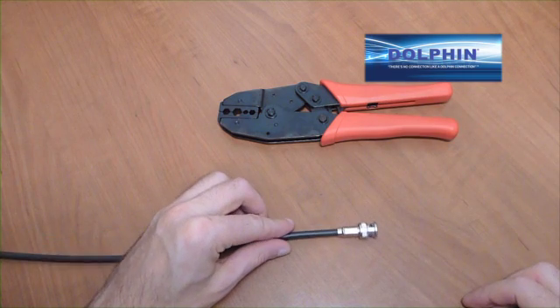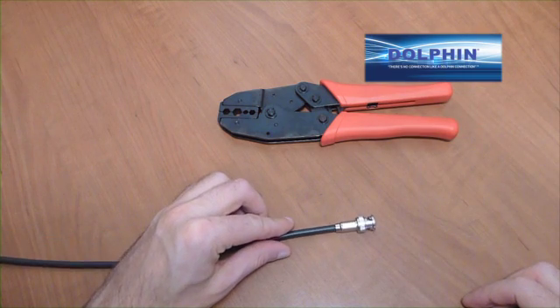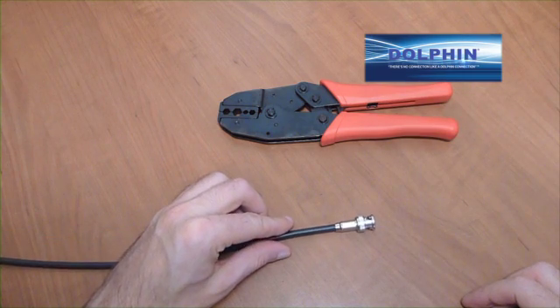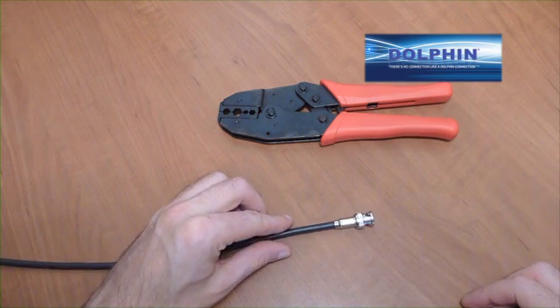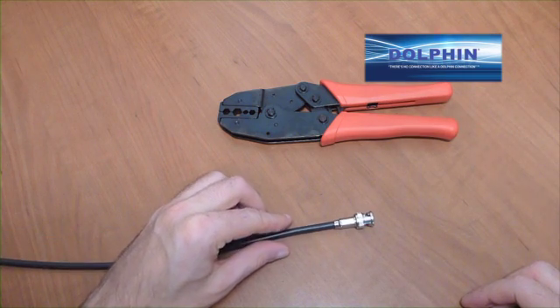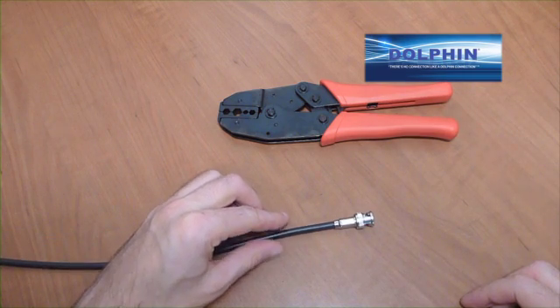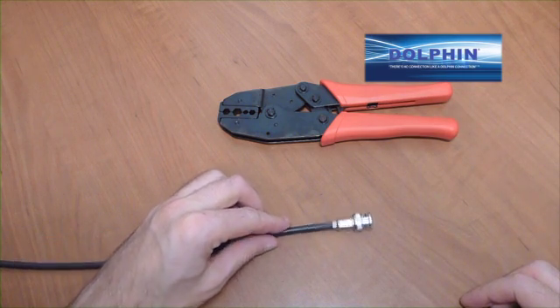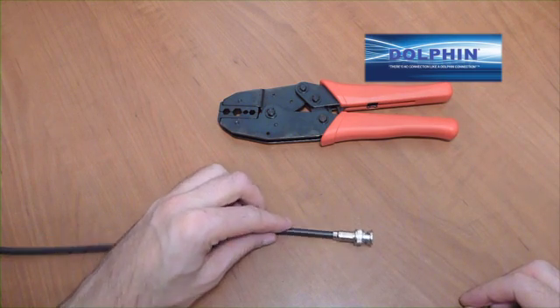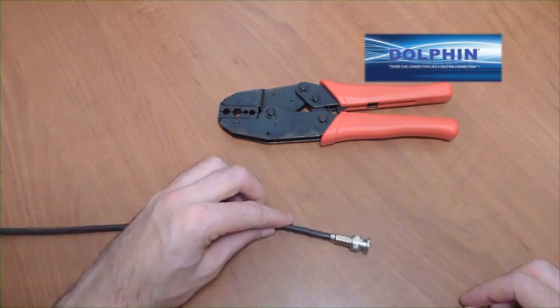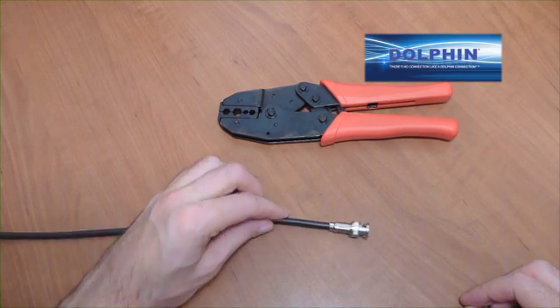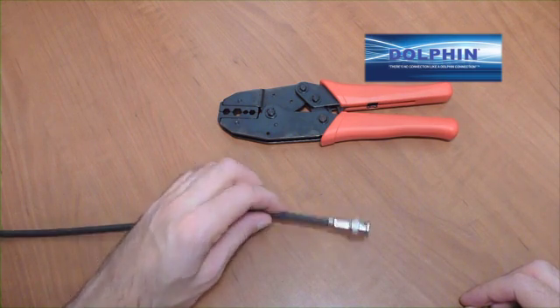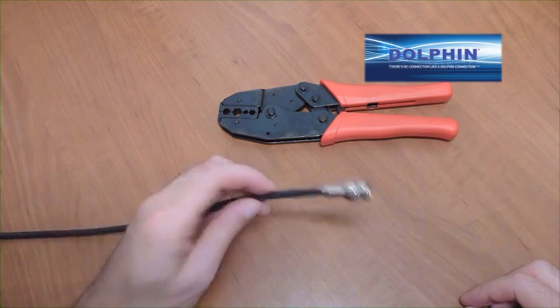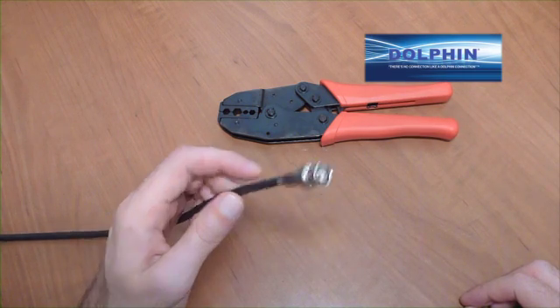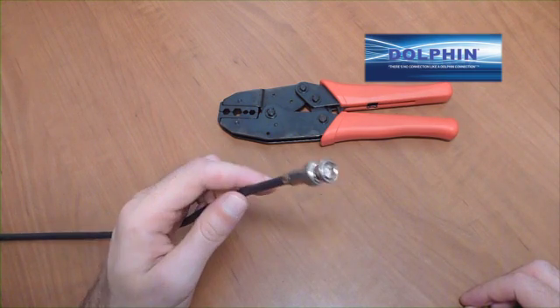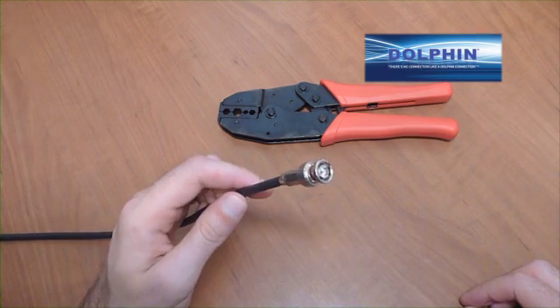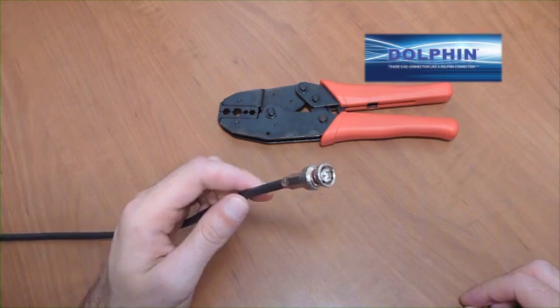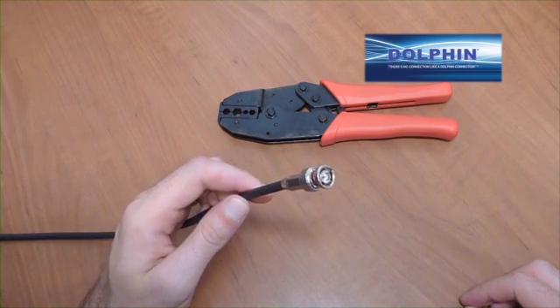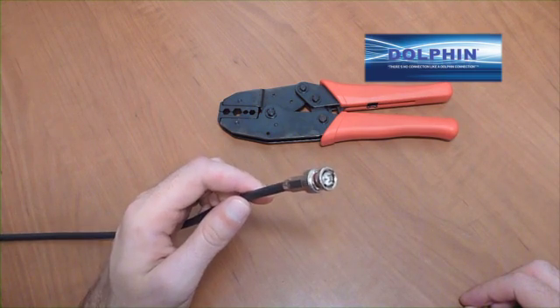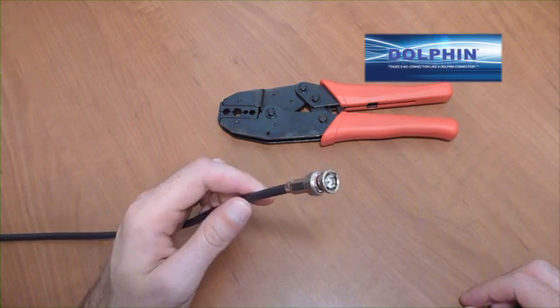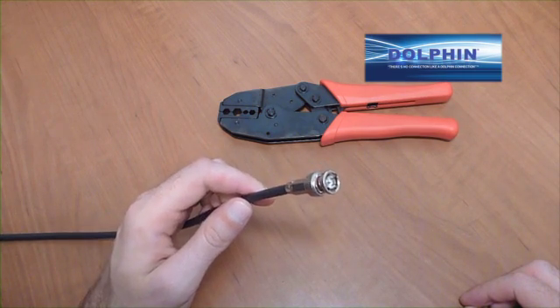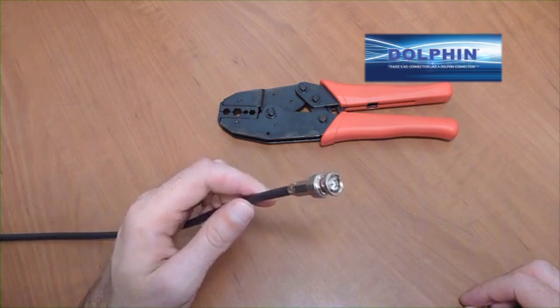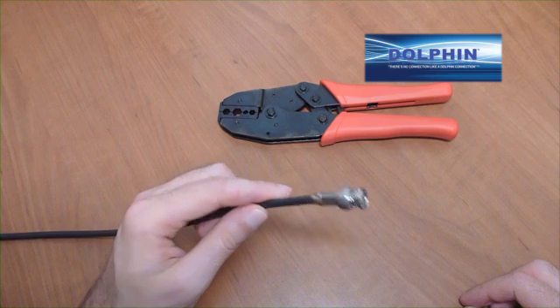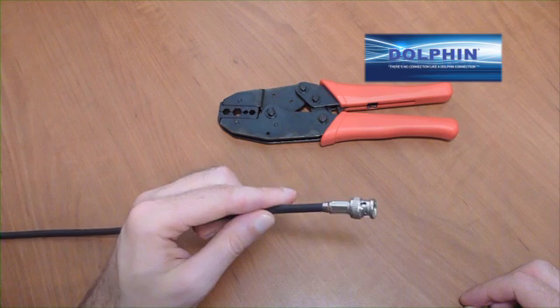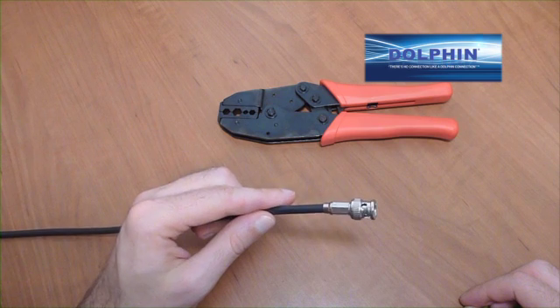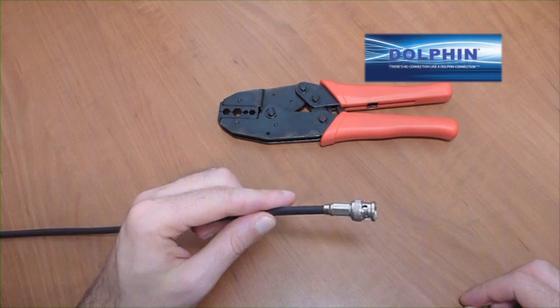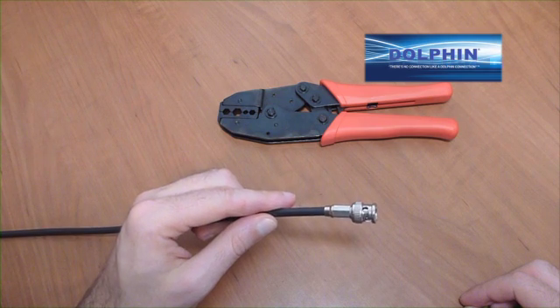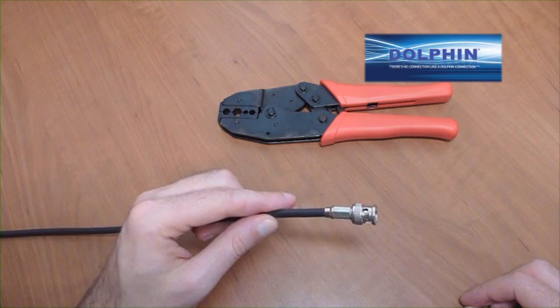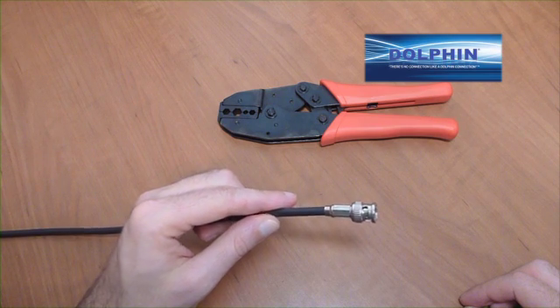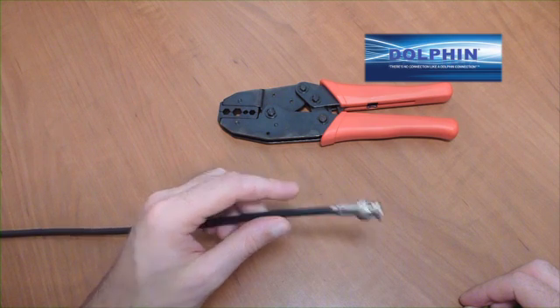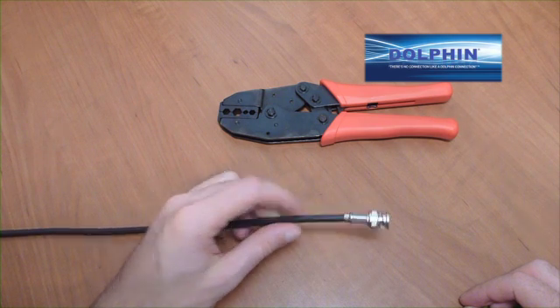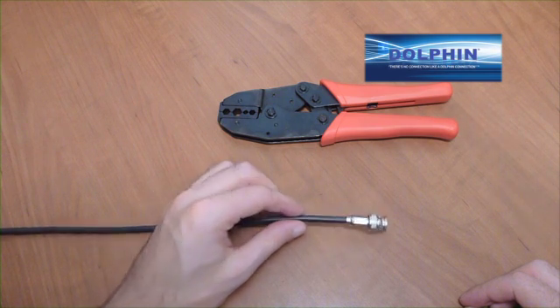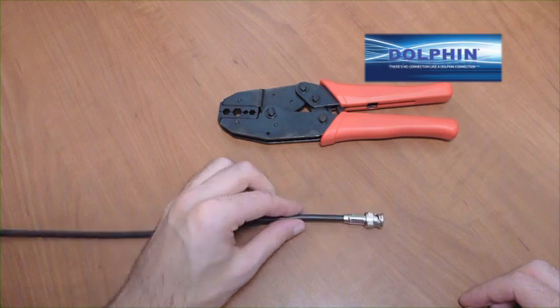Remember, do not crimp the small part of the ferrule as it will crush the cable and reduce the desired impedance.